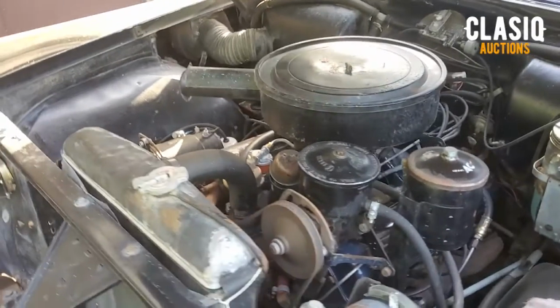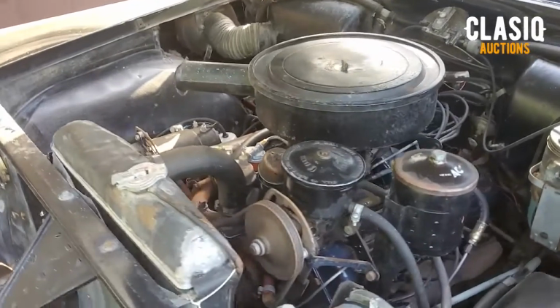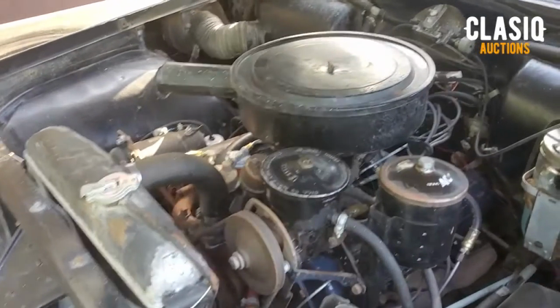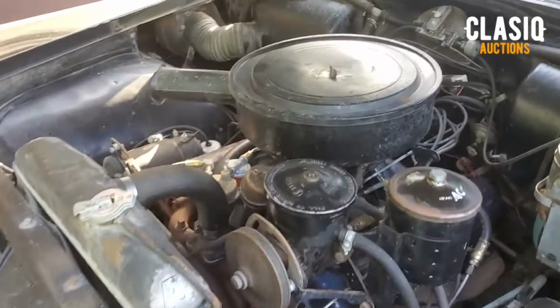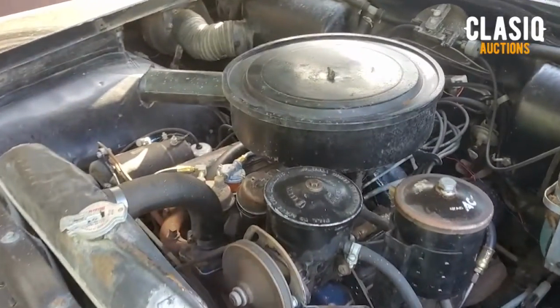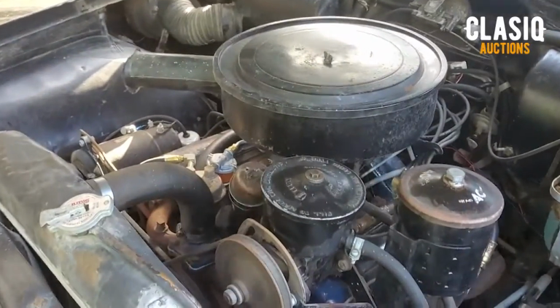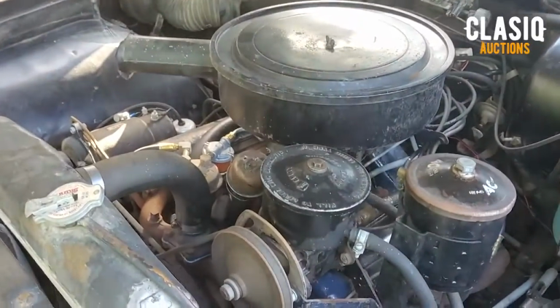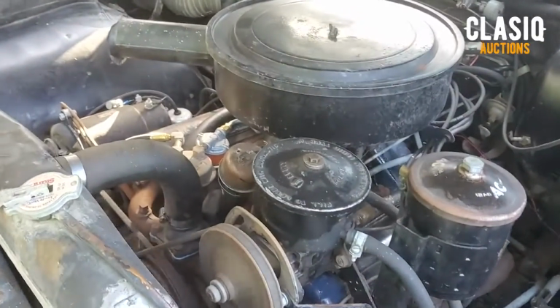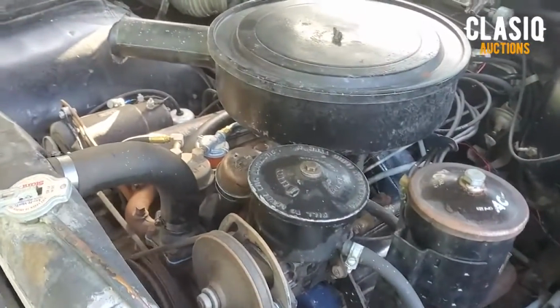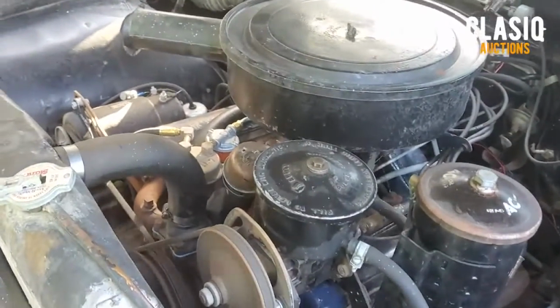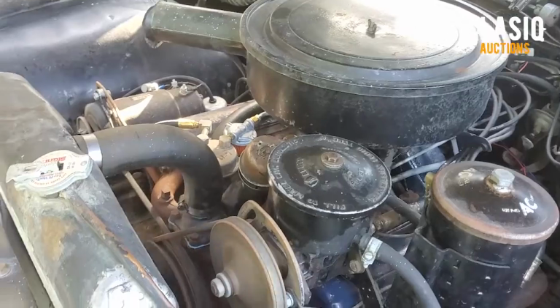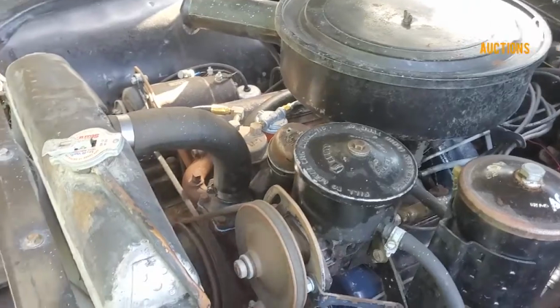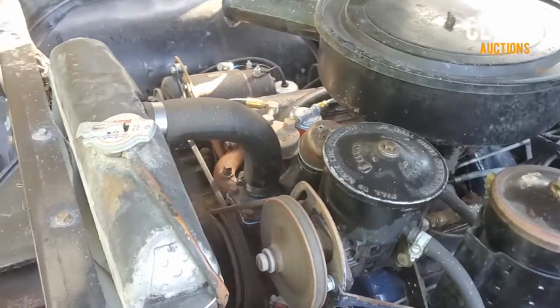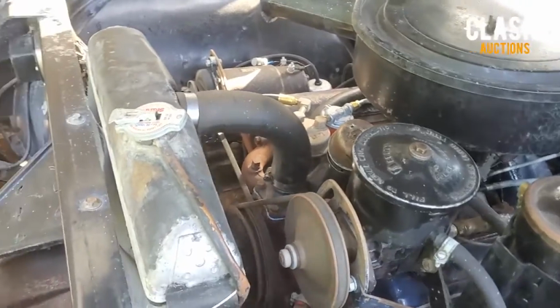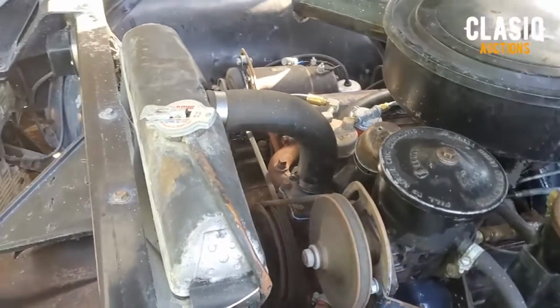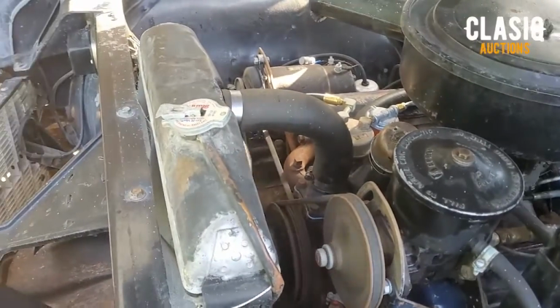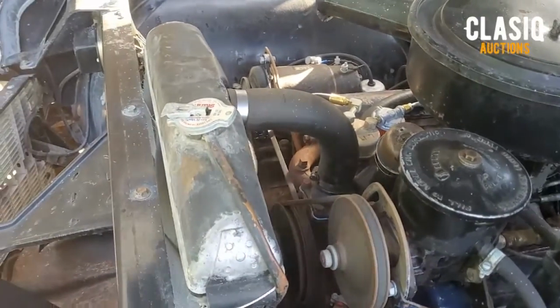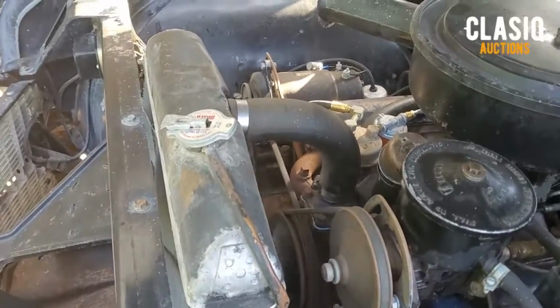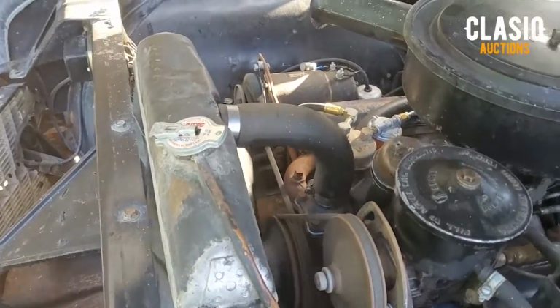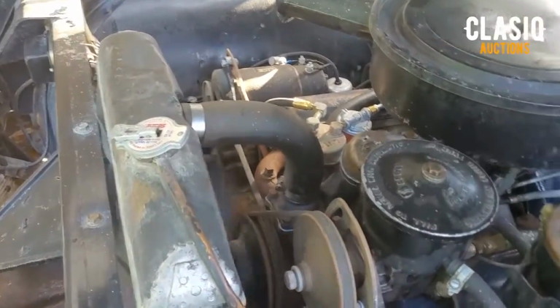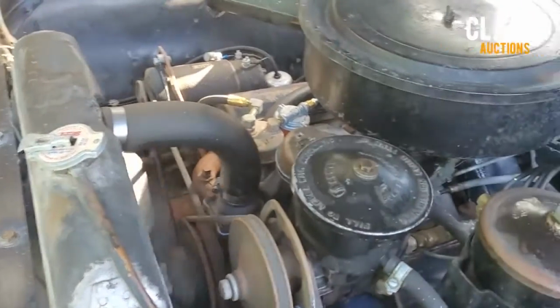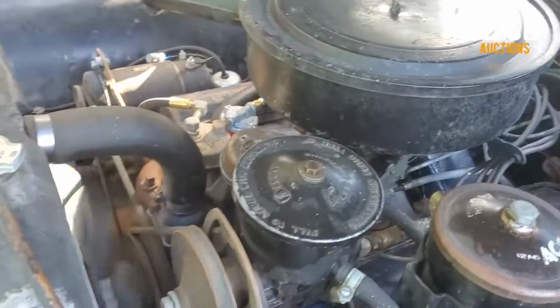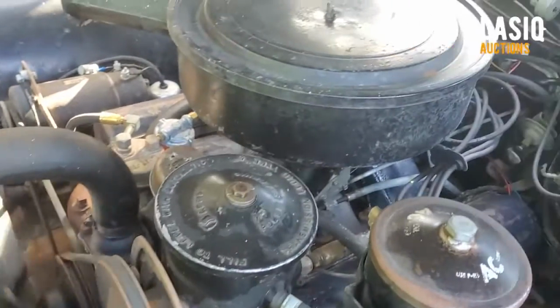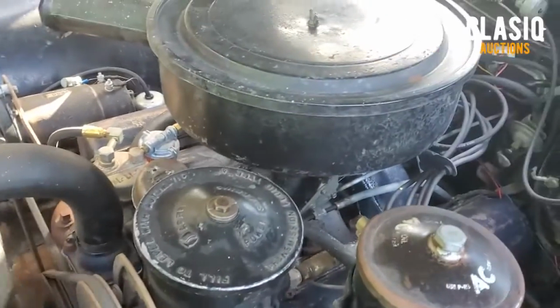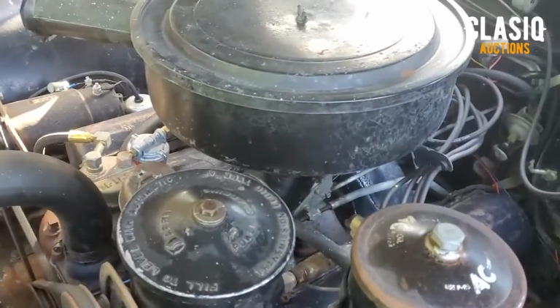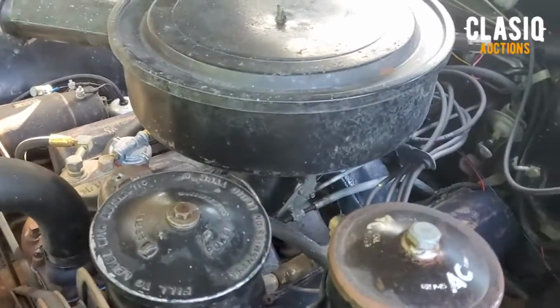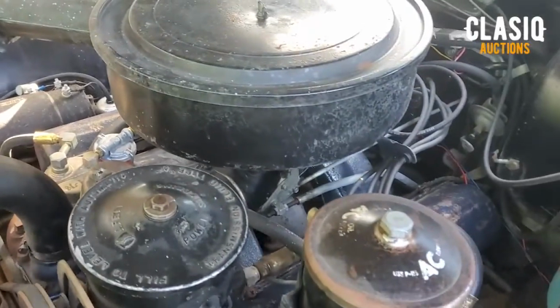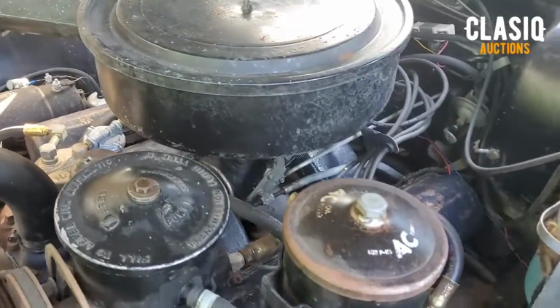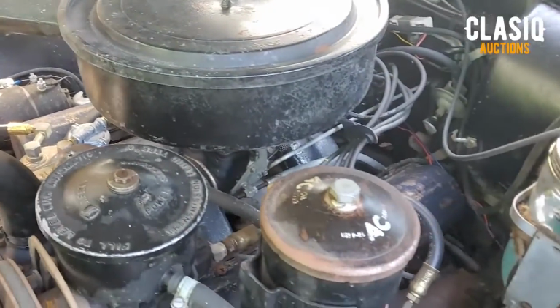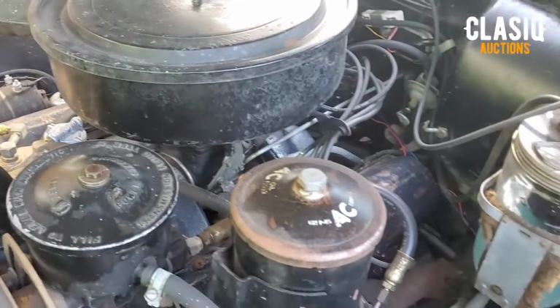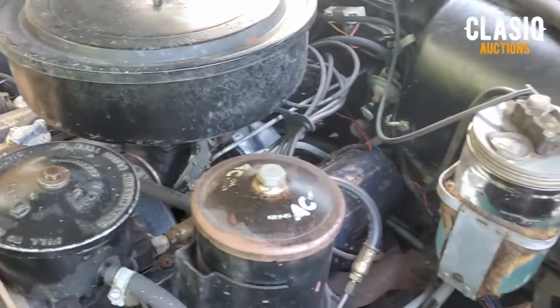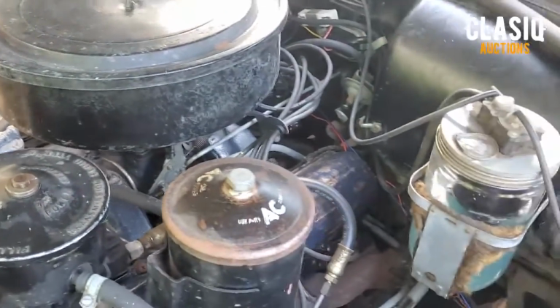It is powered by a 365 cubic inch V8, and it's mated to a GM Hydromatic two-speed transmission.